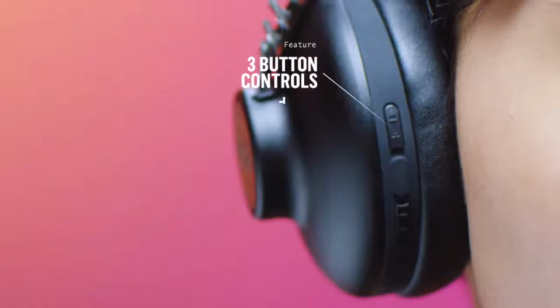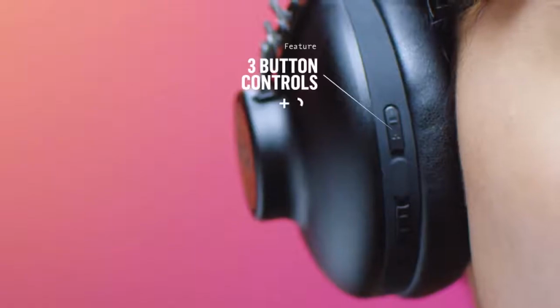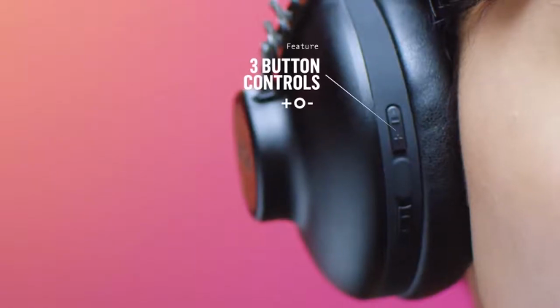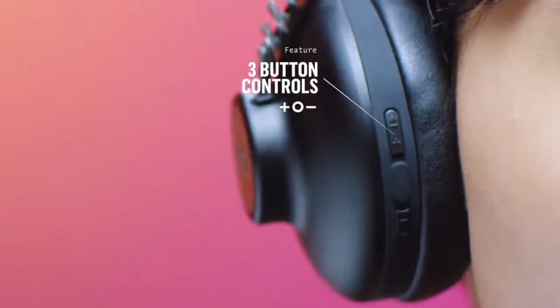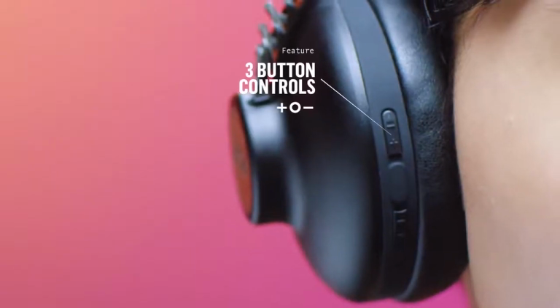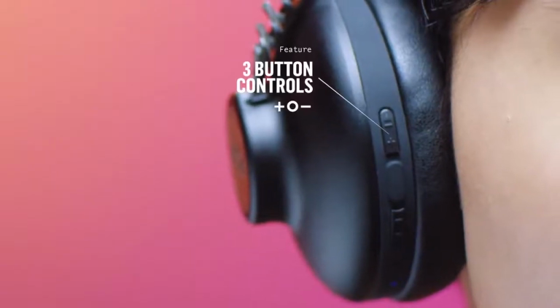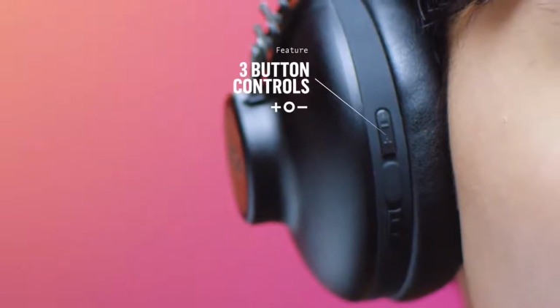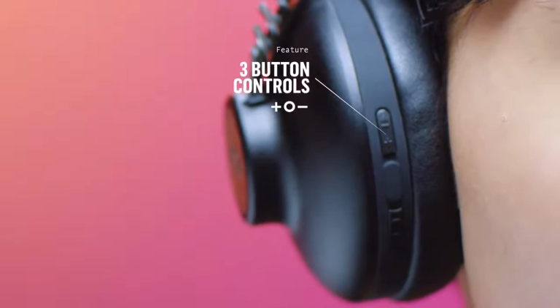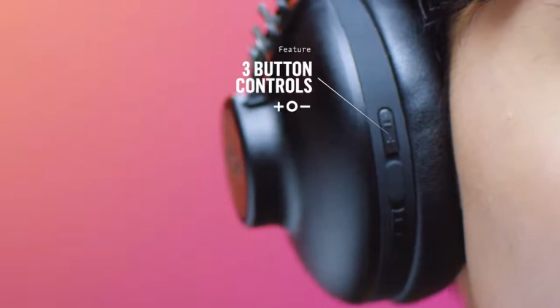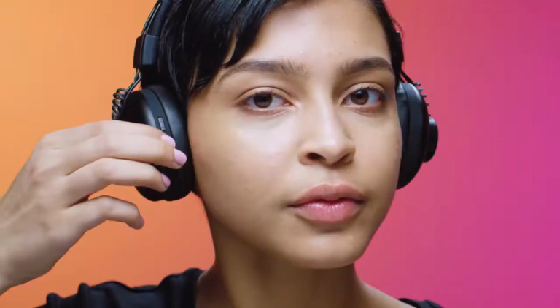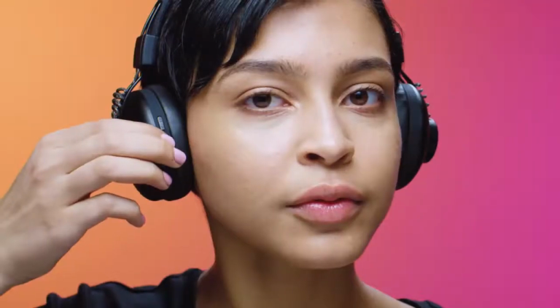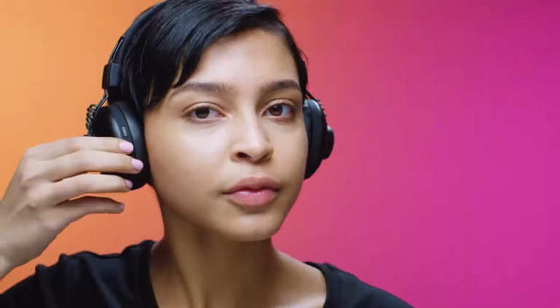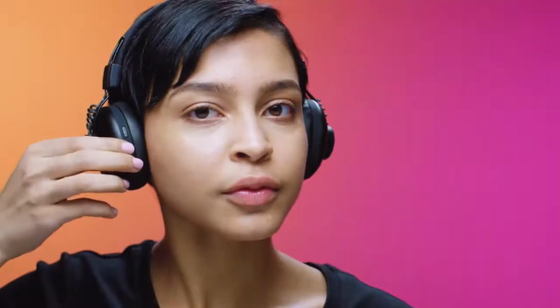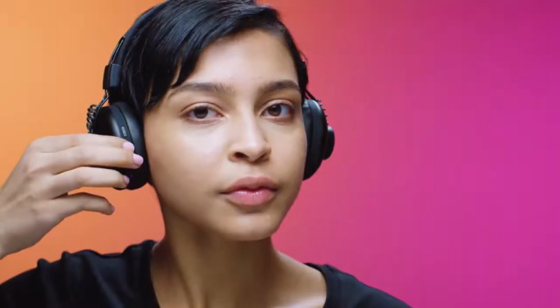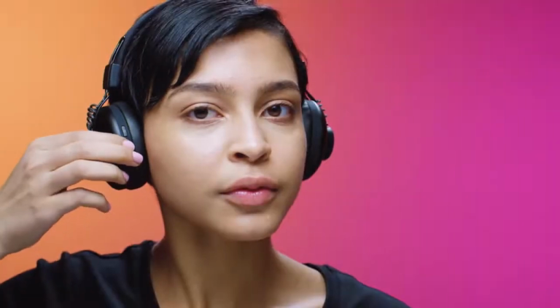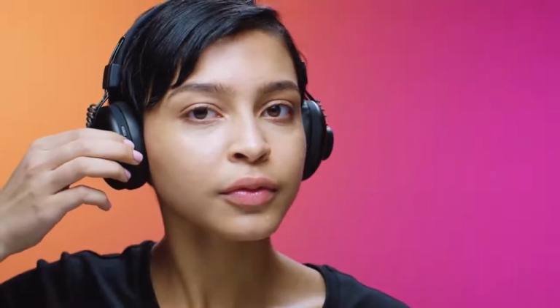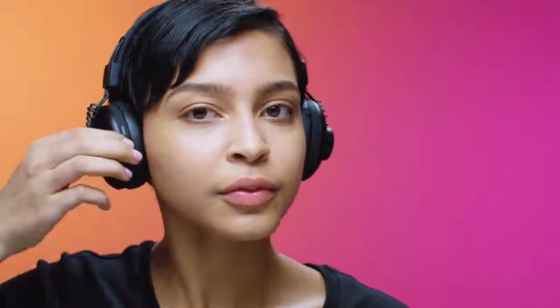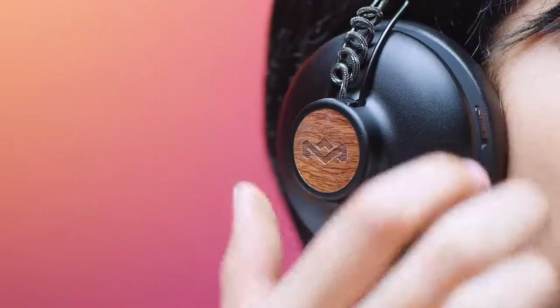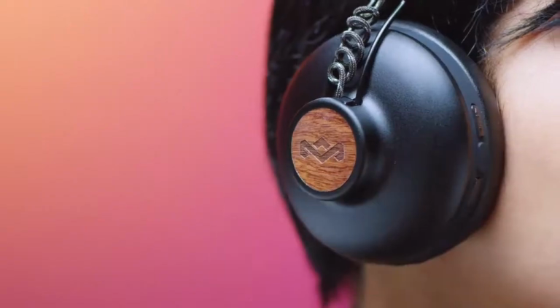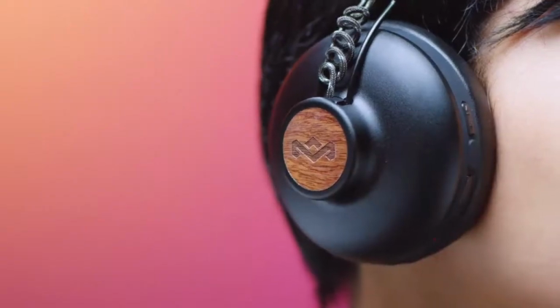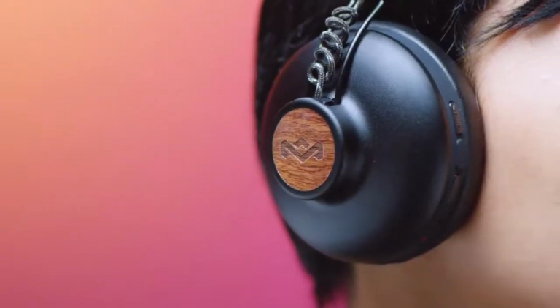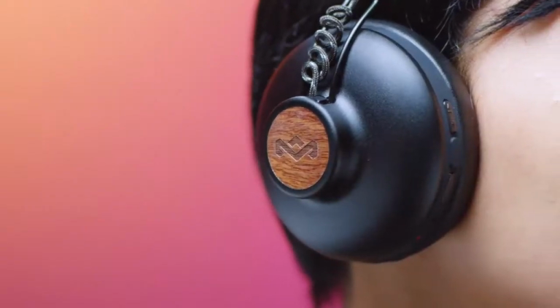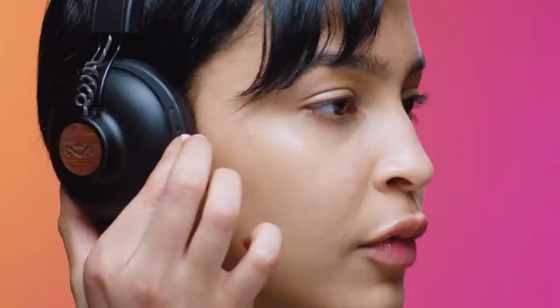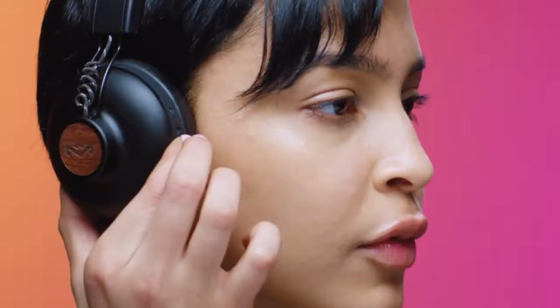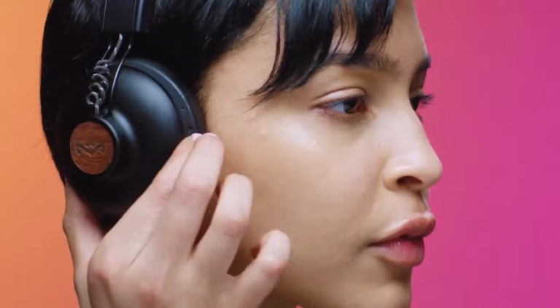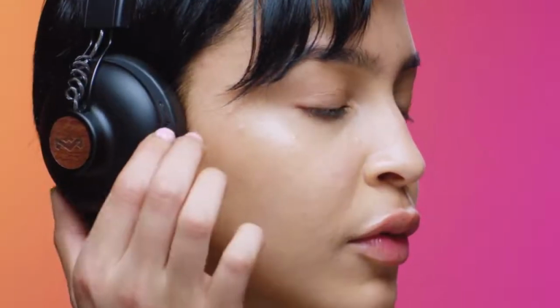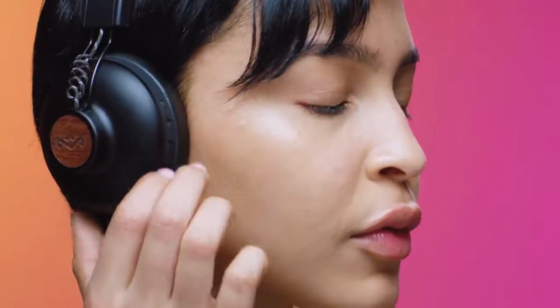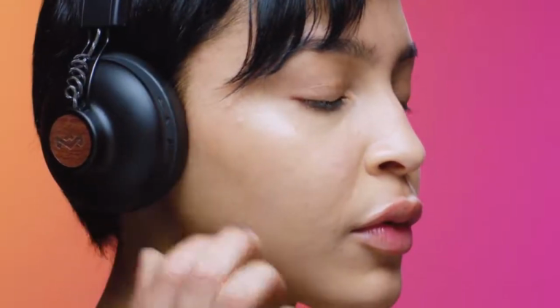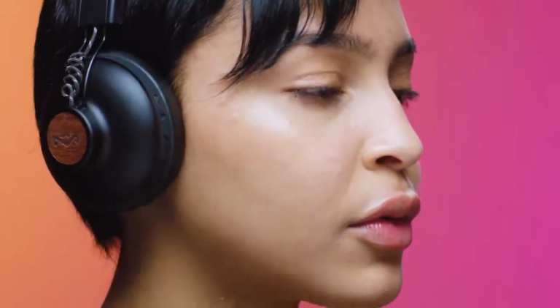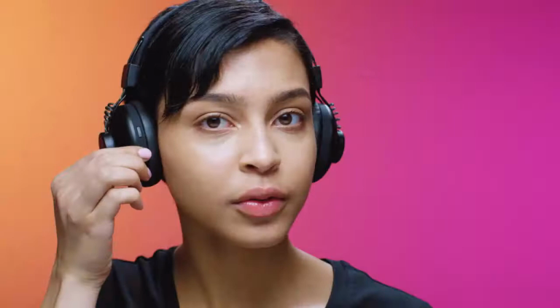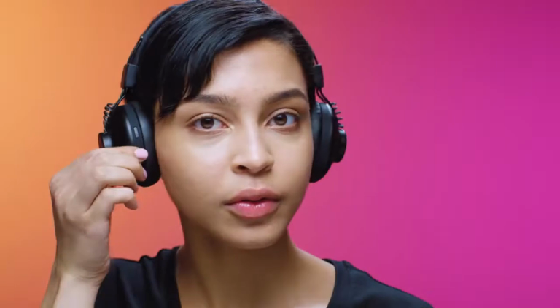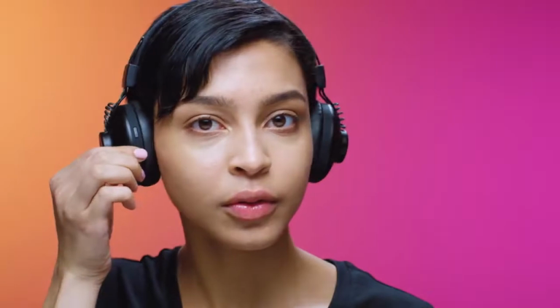Three-button controls enable you to power on and adjust the volume. By double-clicking the volume buttons, you can skip tracks on your playlist.